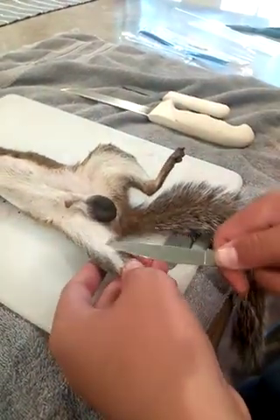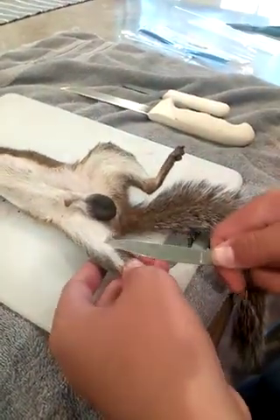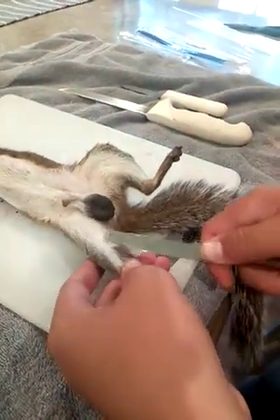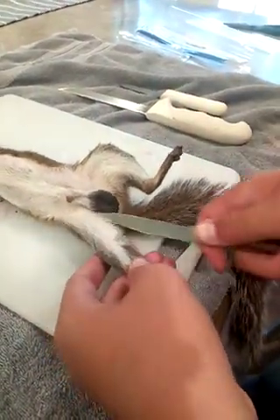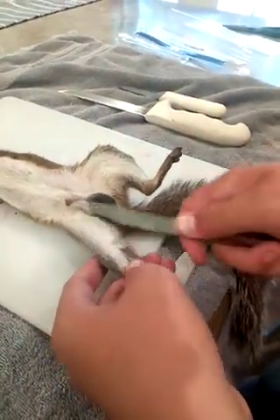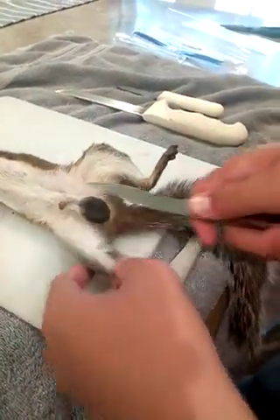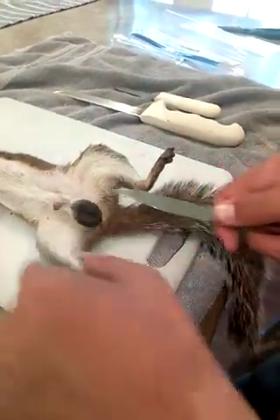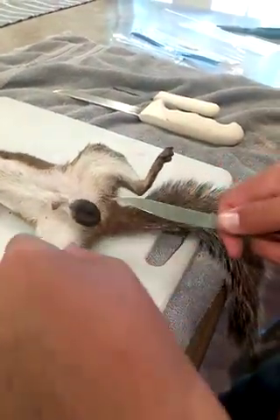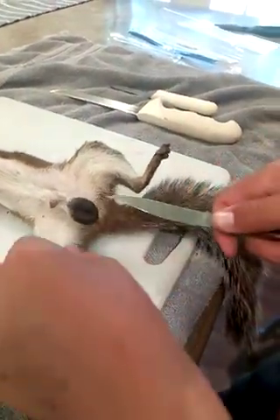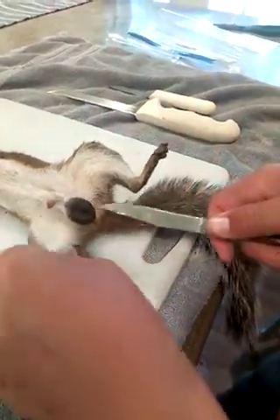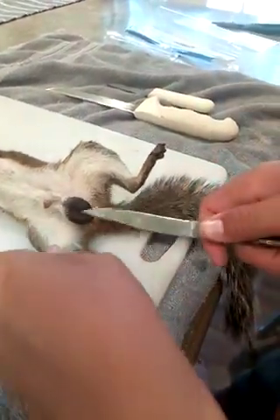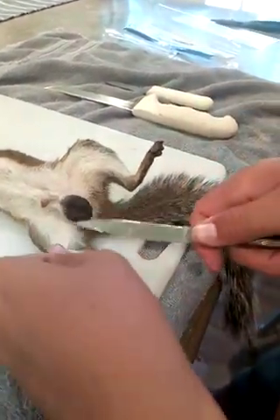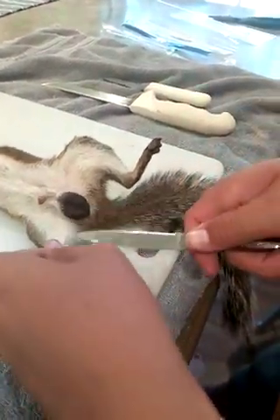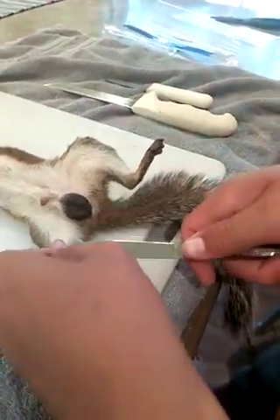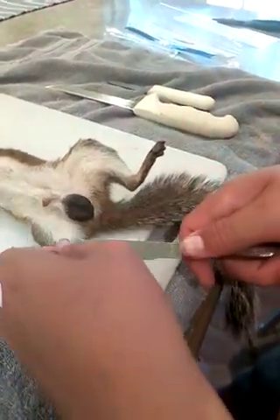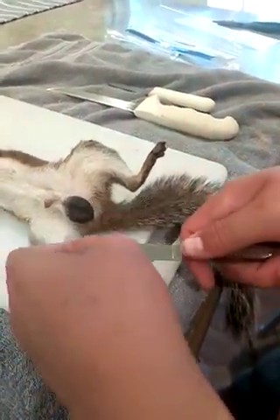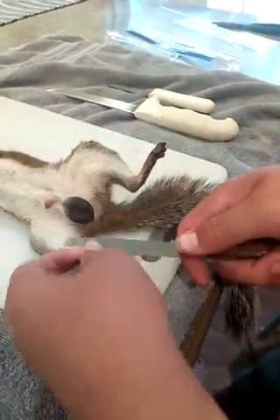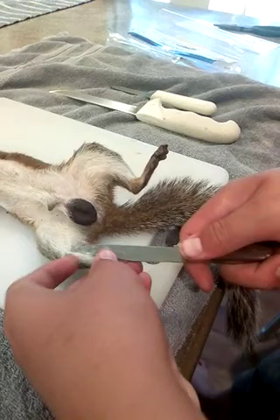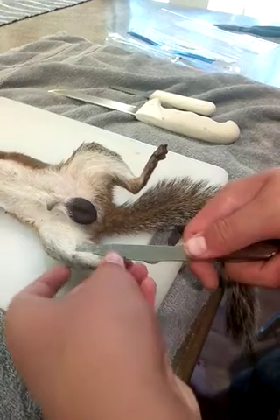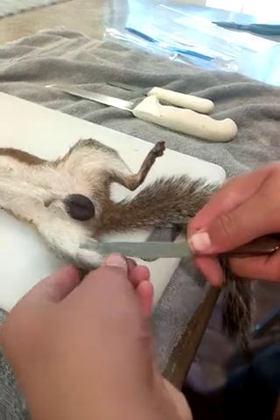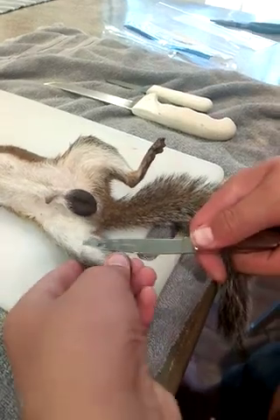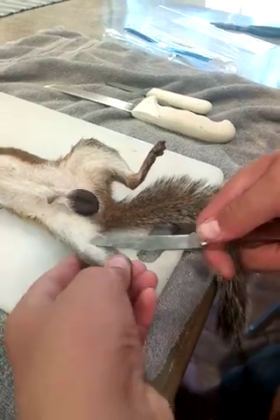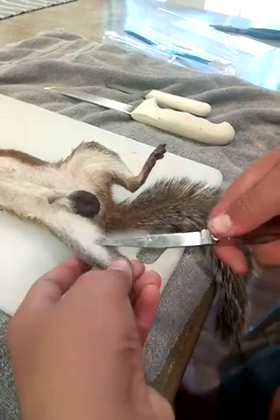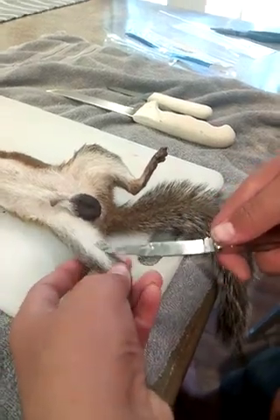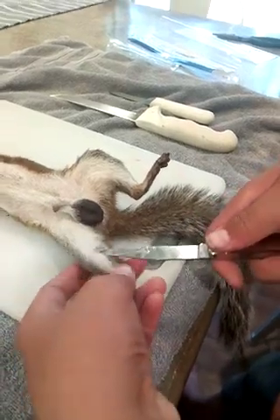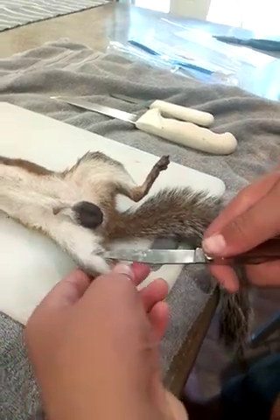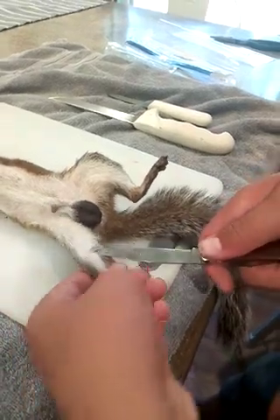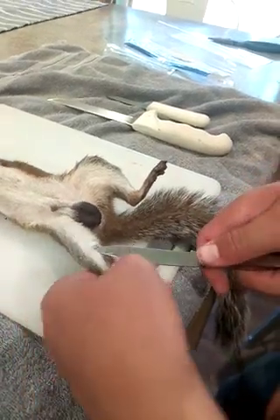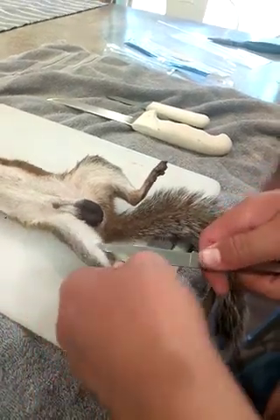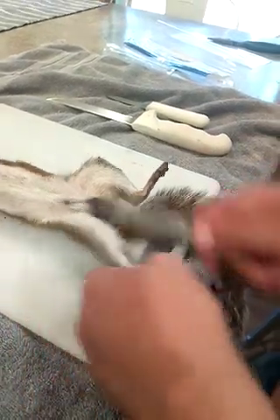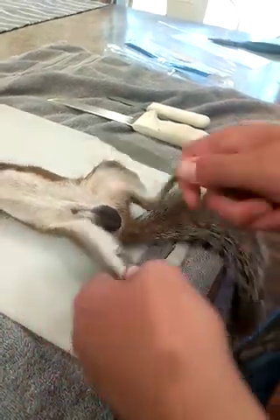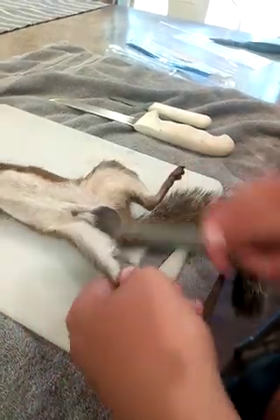Otherwise you're going to ruin your hide, but this is how to keep your hide and your squirrel all at the same time.